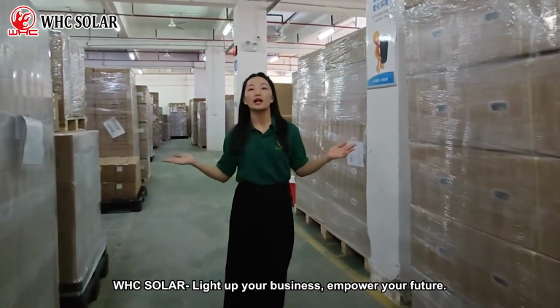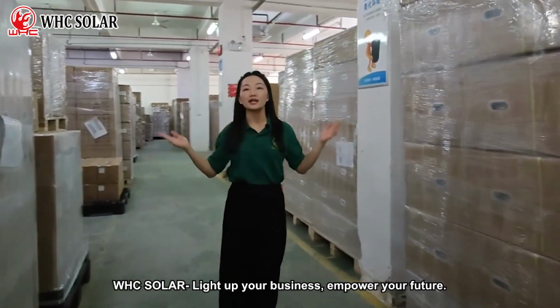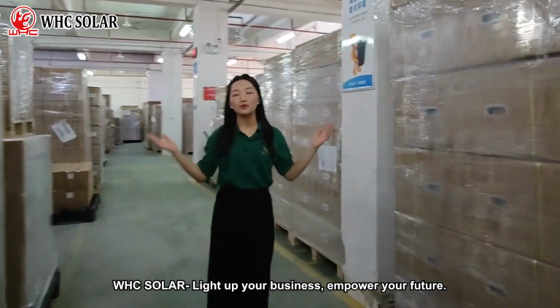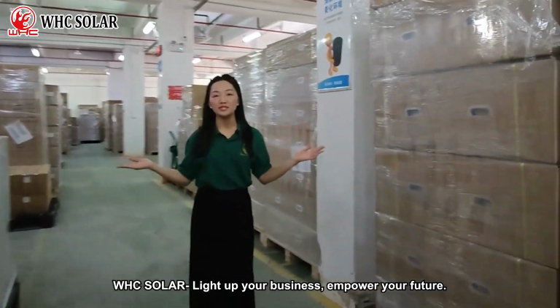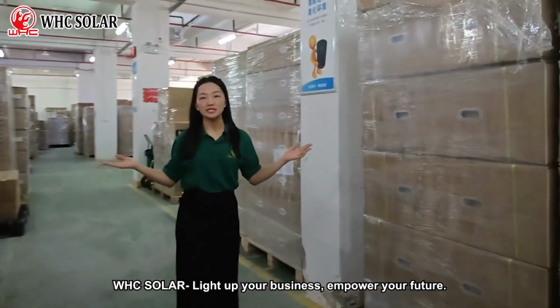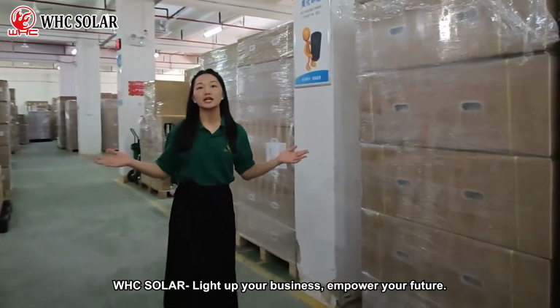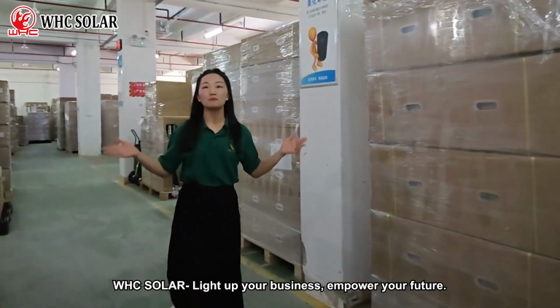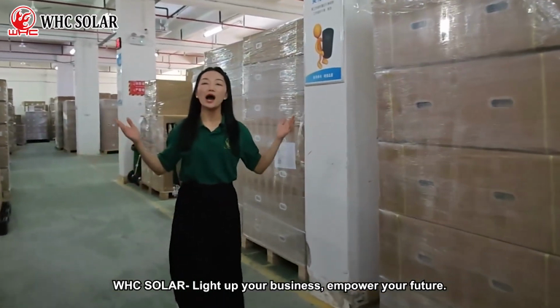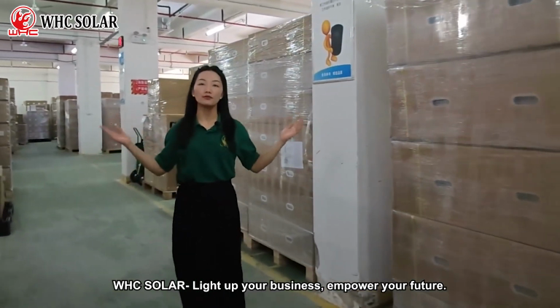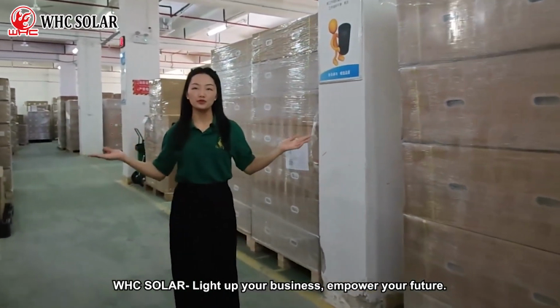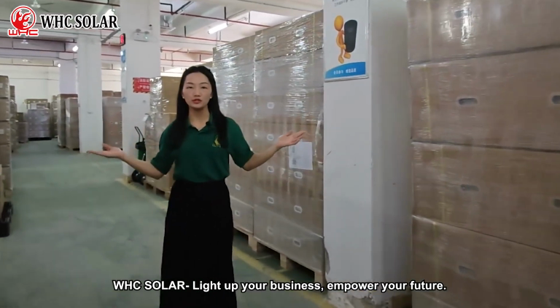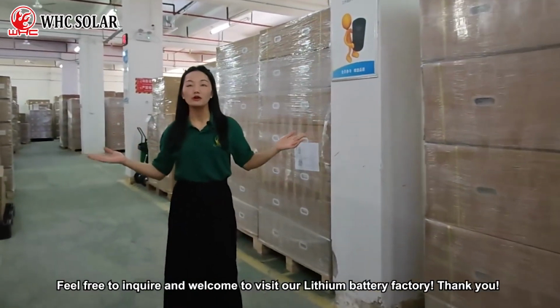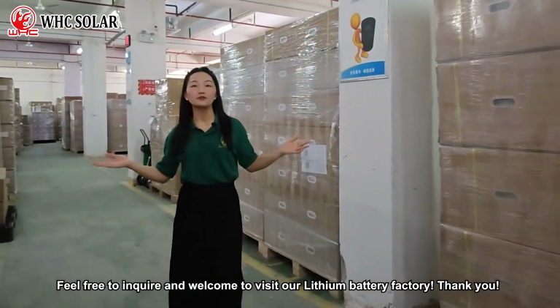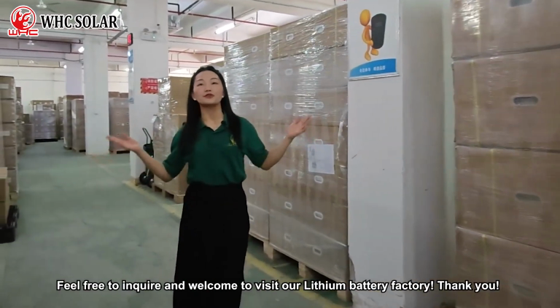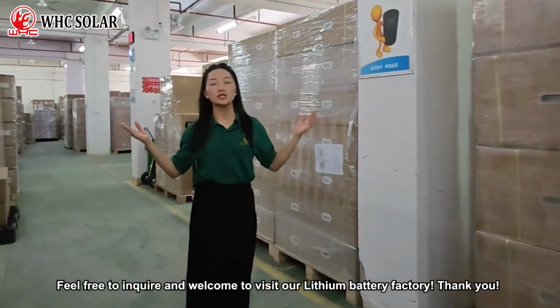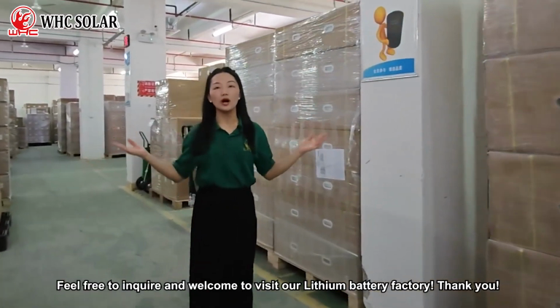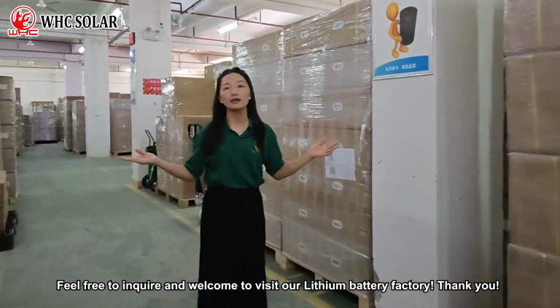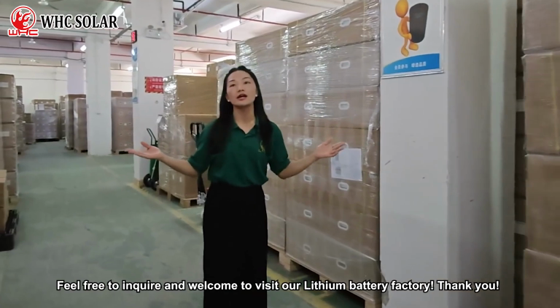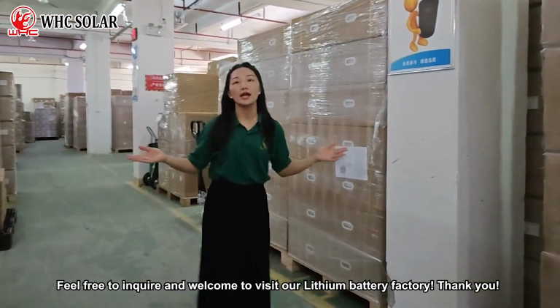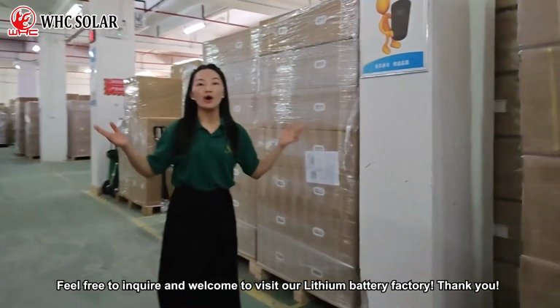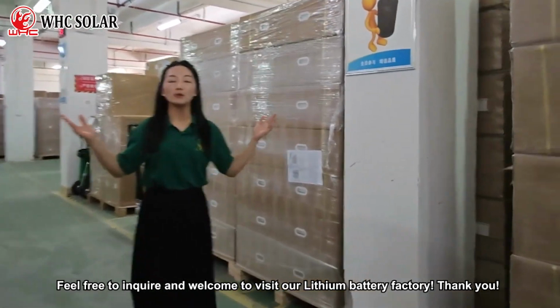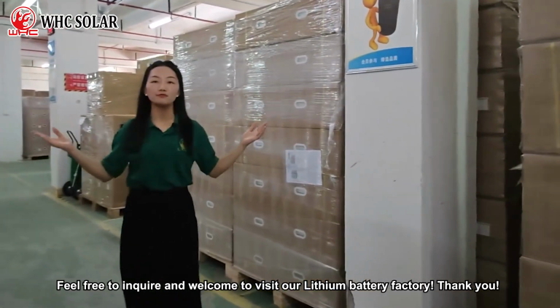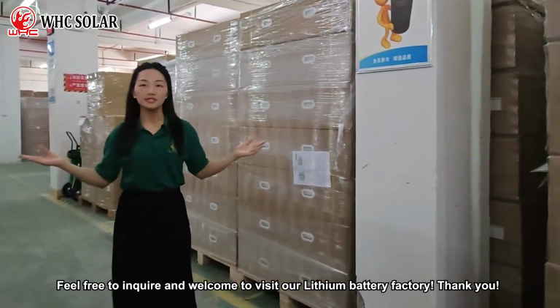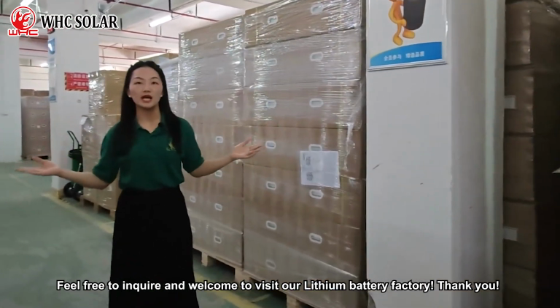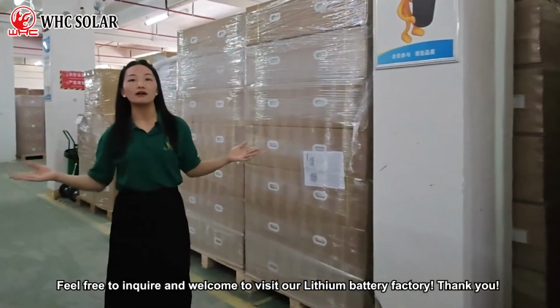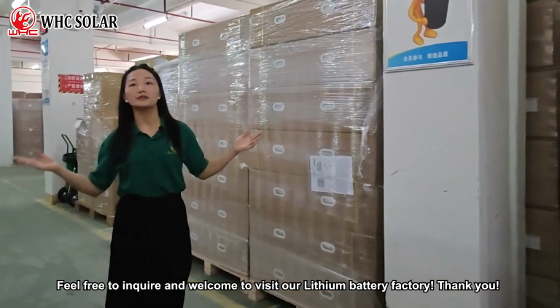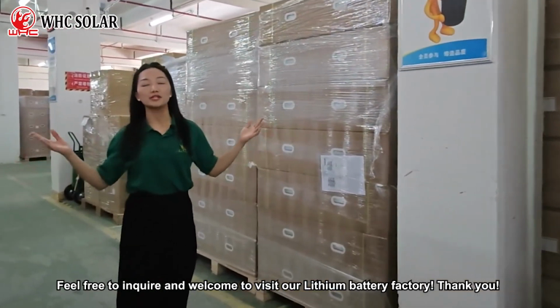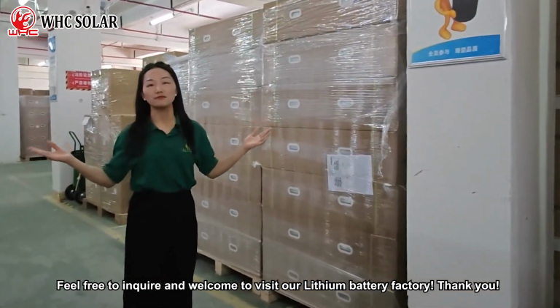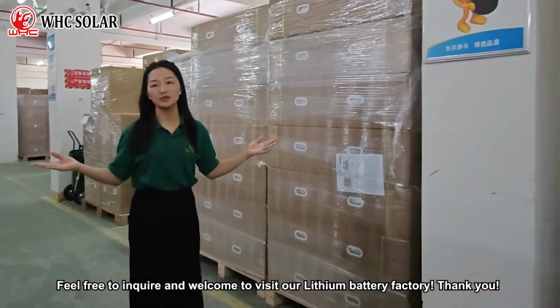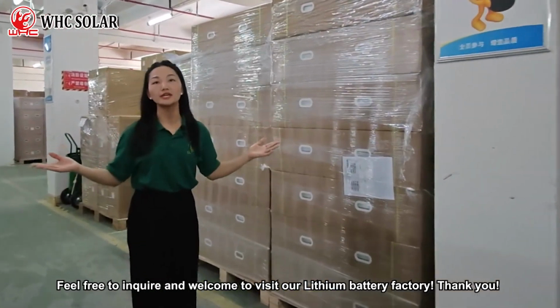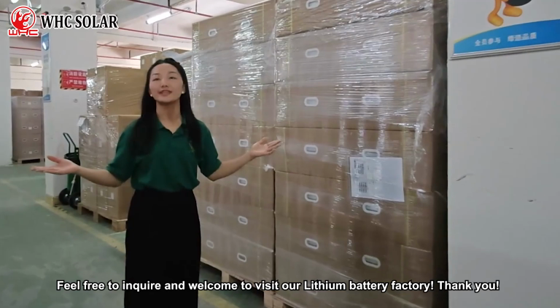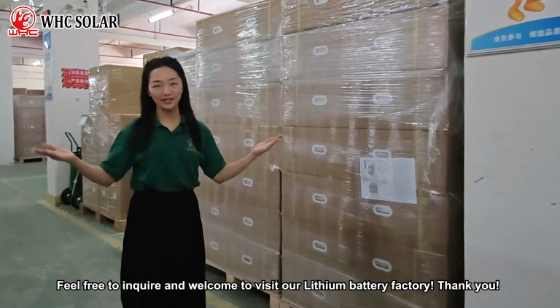Light up your business, empower your future. Feel free to inquire, and welcome to visit our lithium battery factory. Thank you.